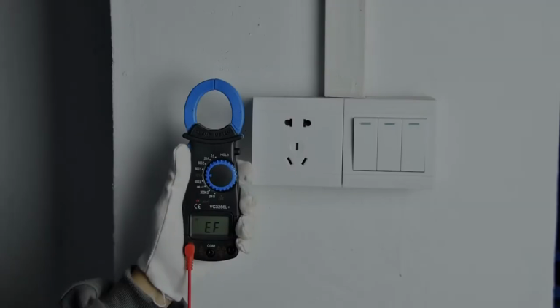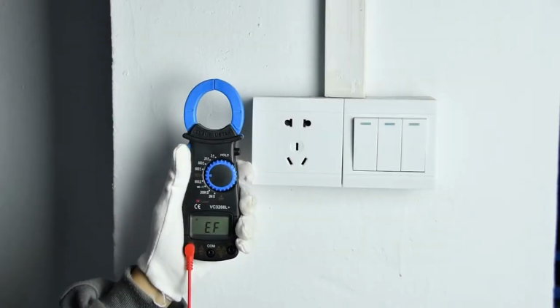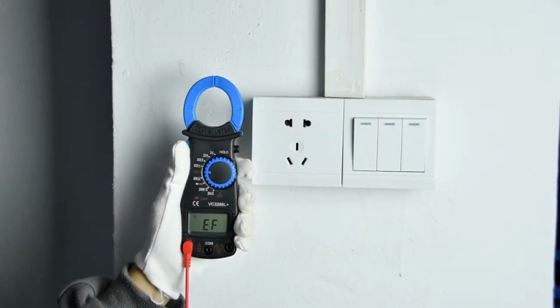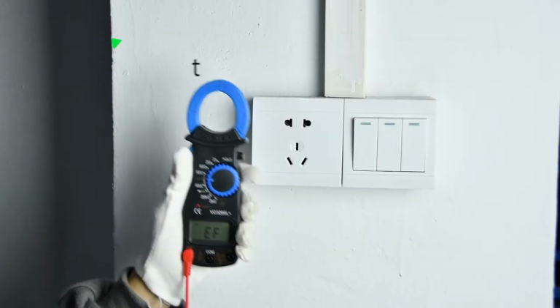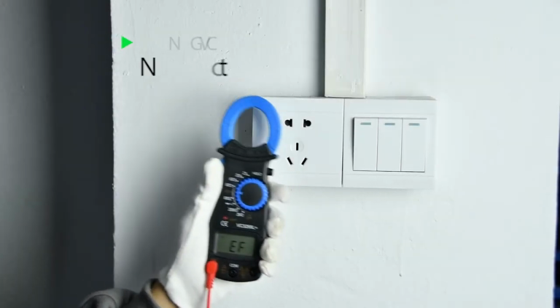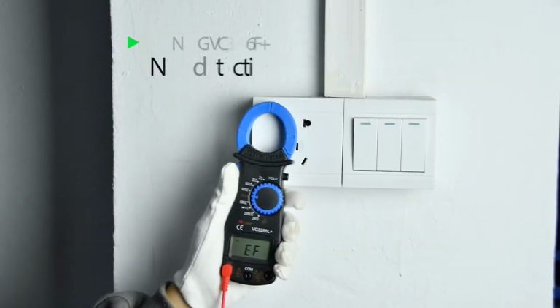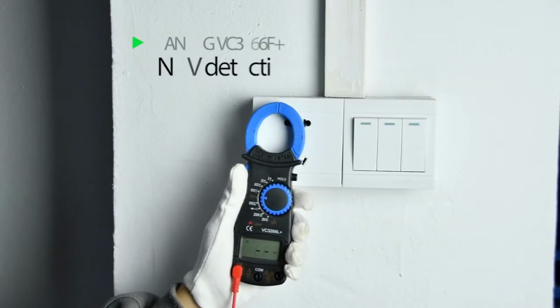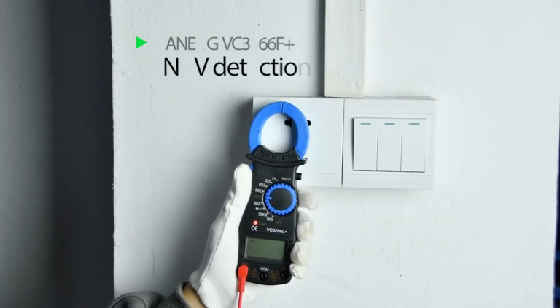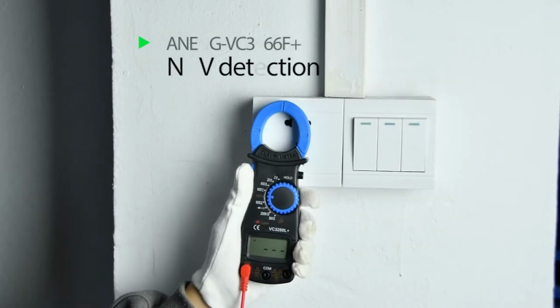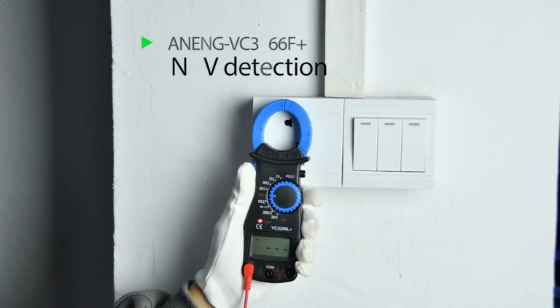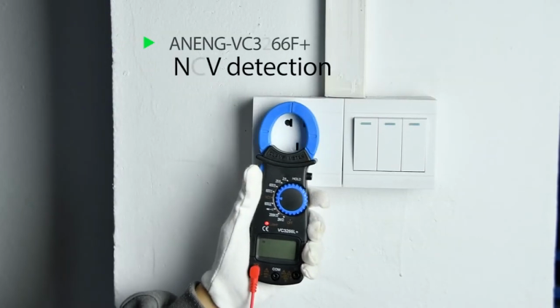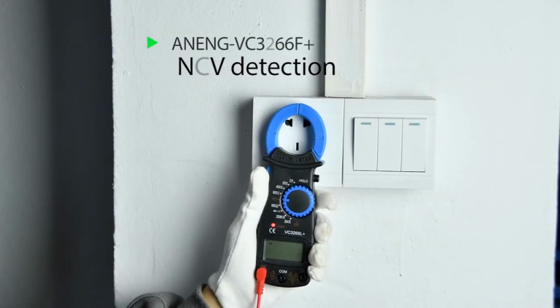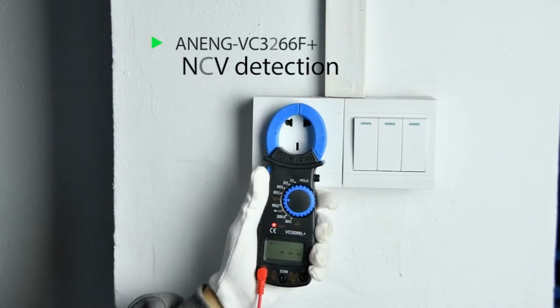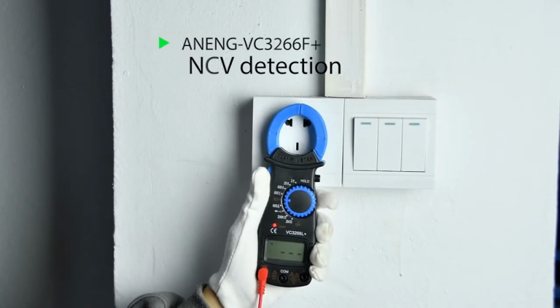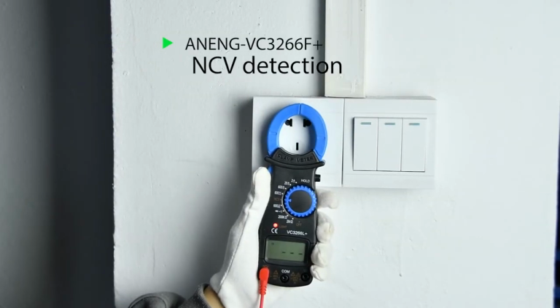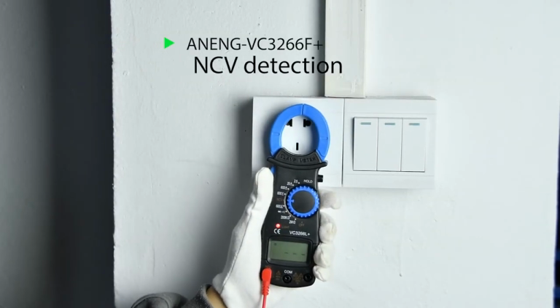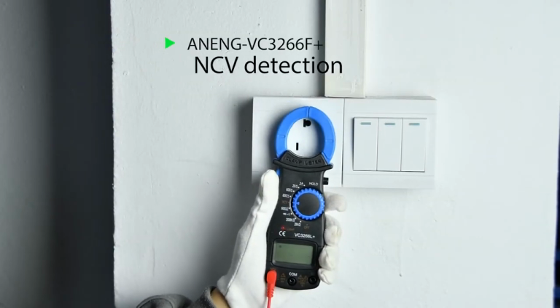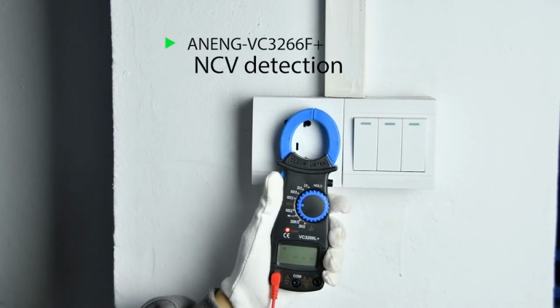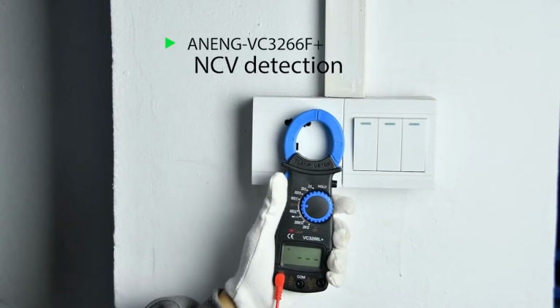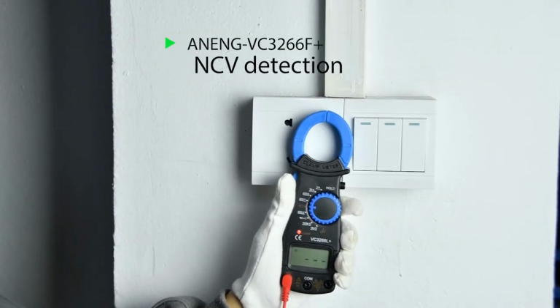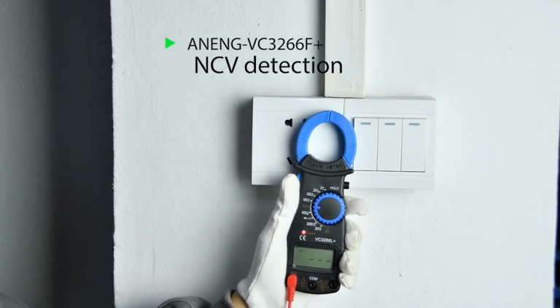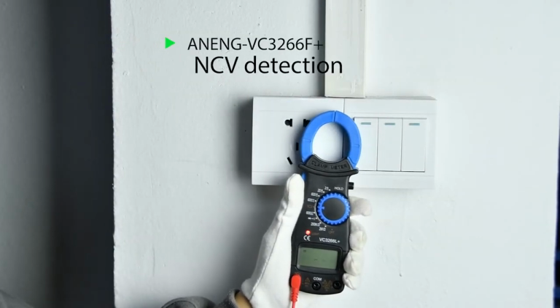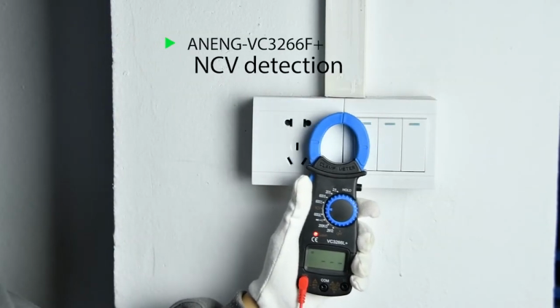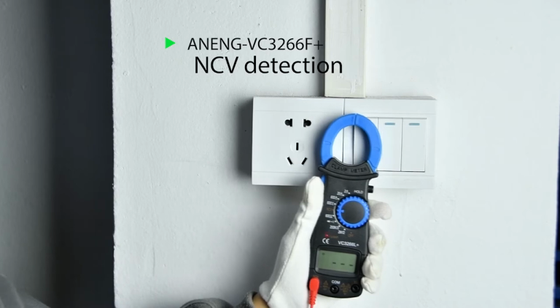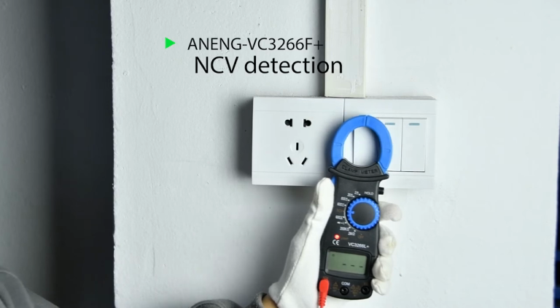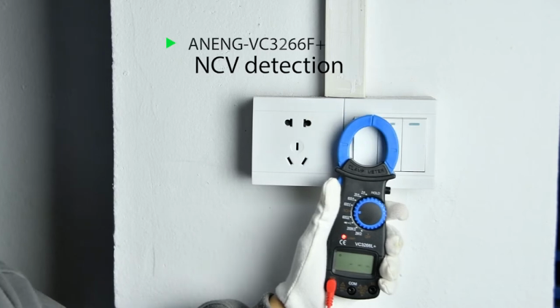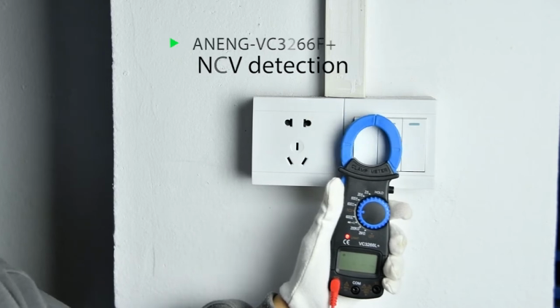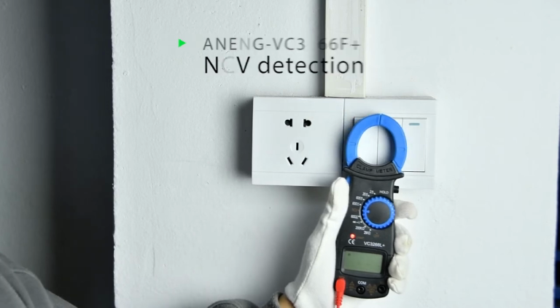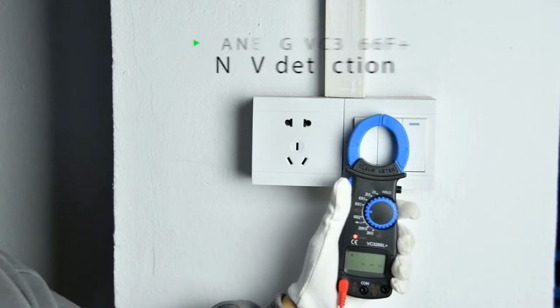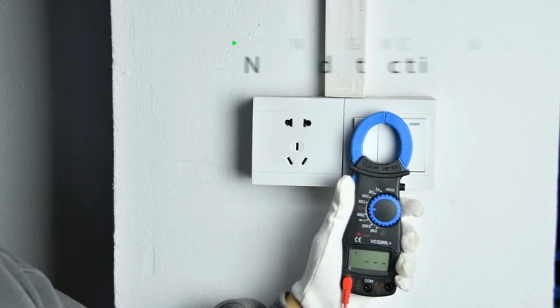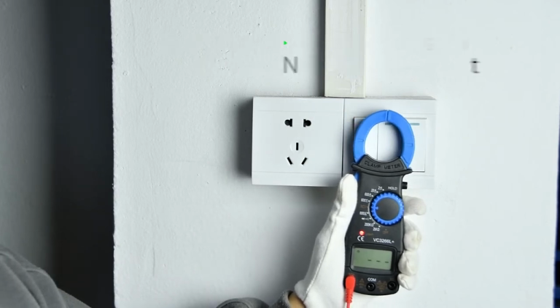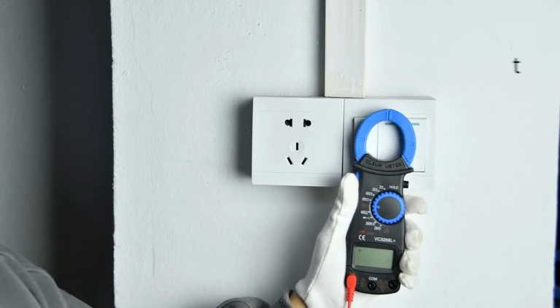NCV — non-contact induction voltage detection. This feature is safe to use.